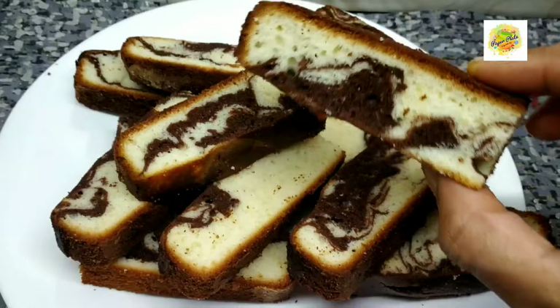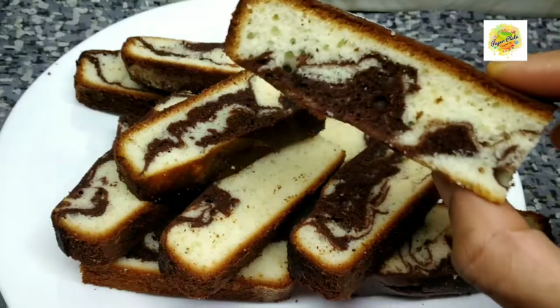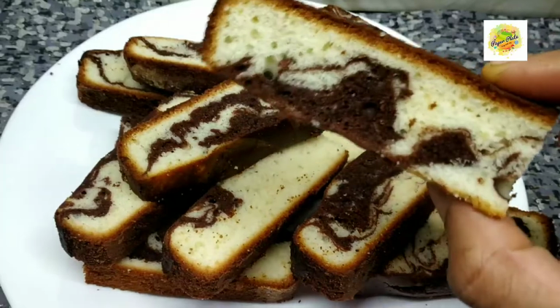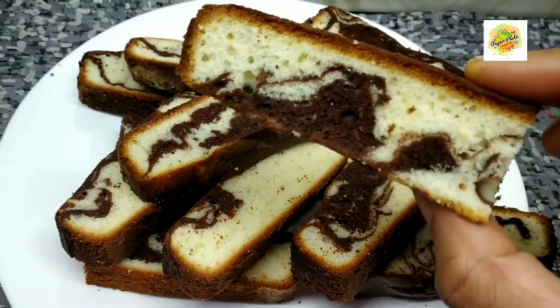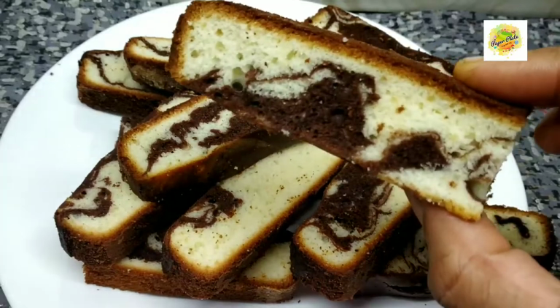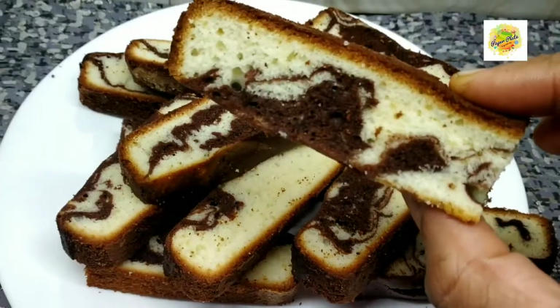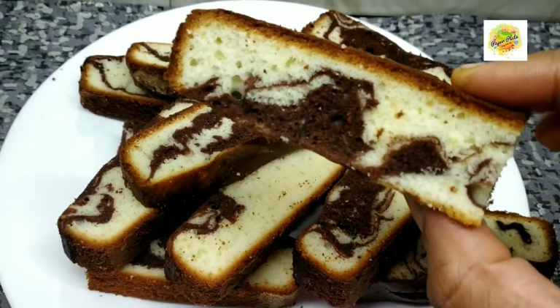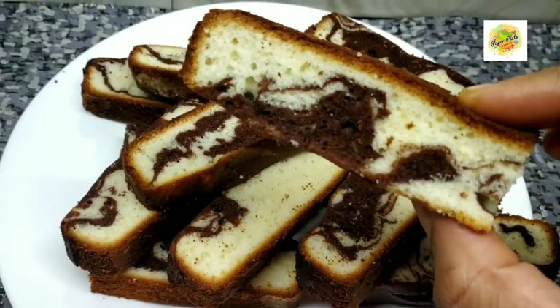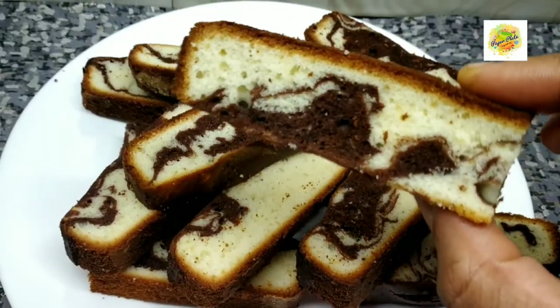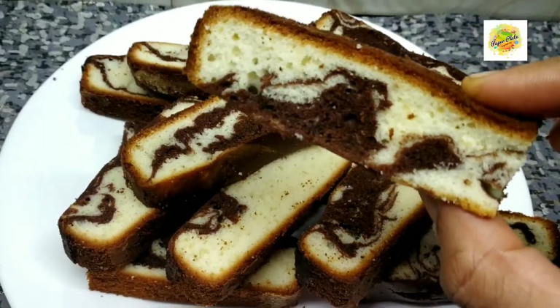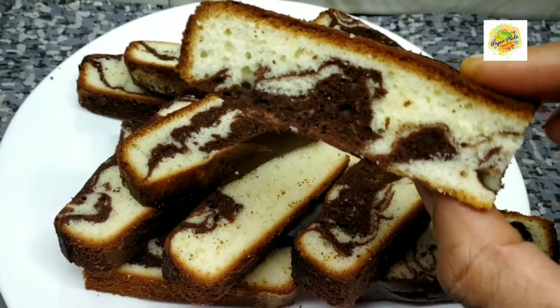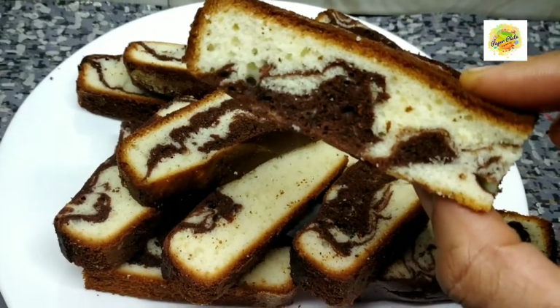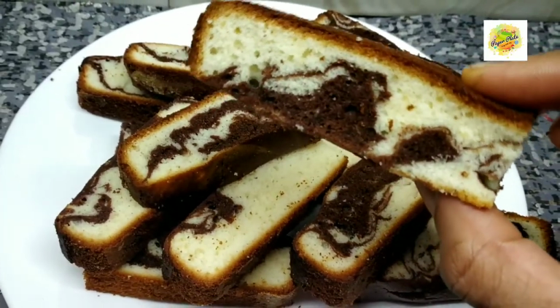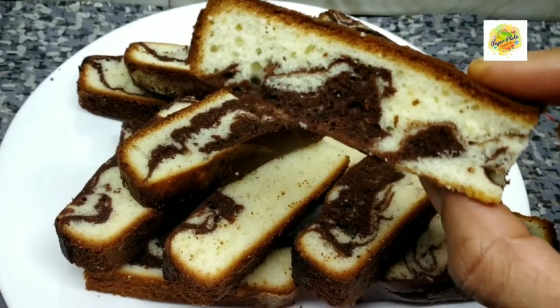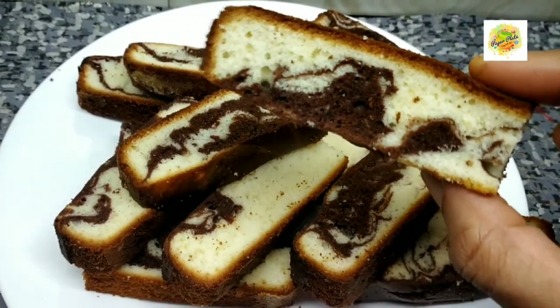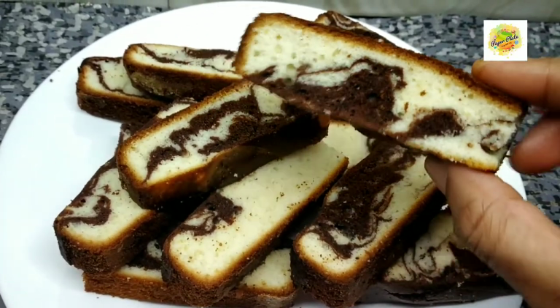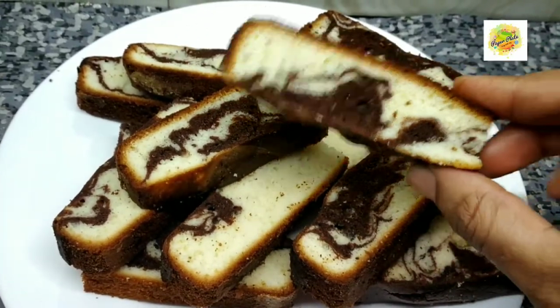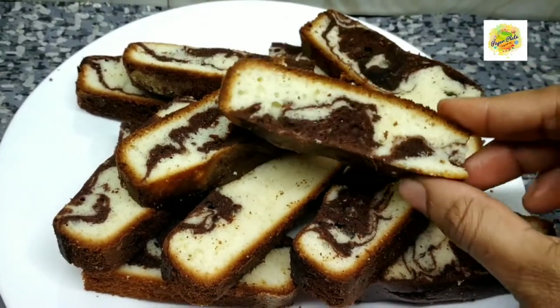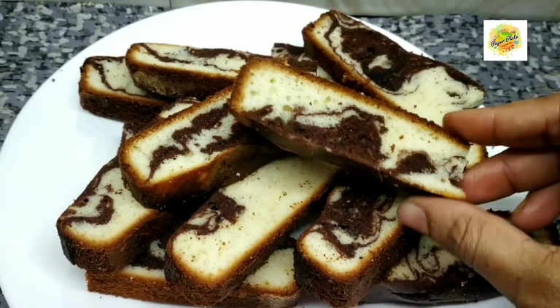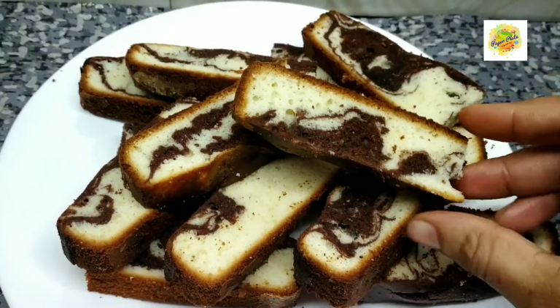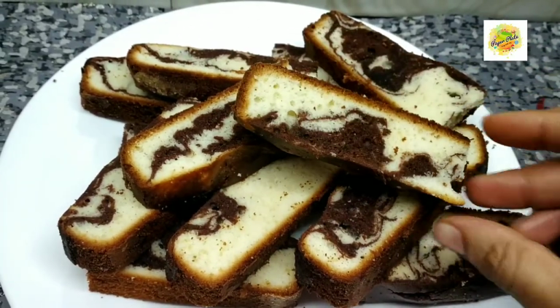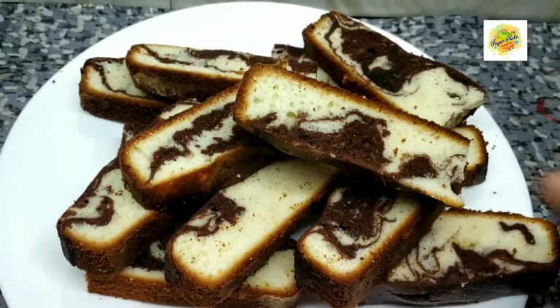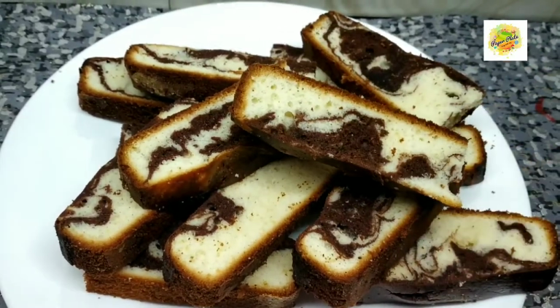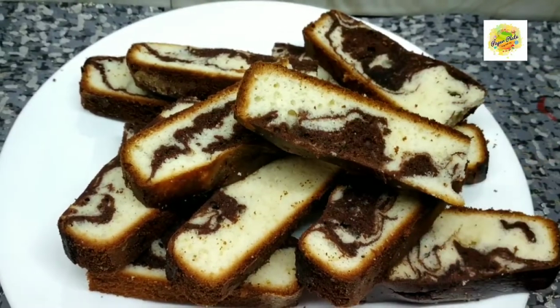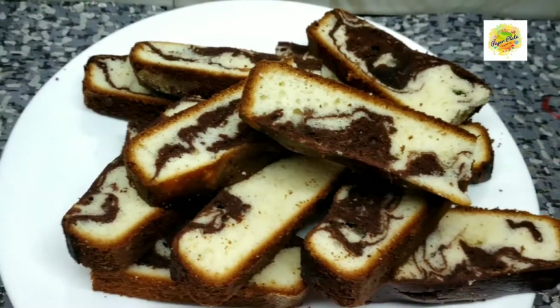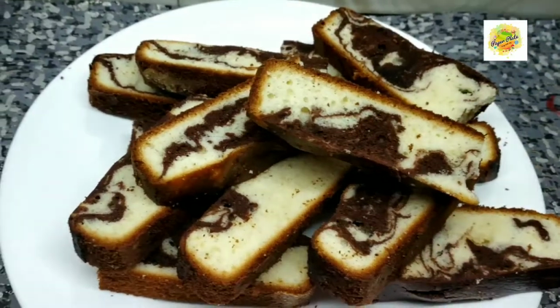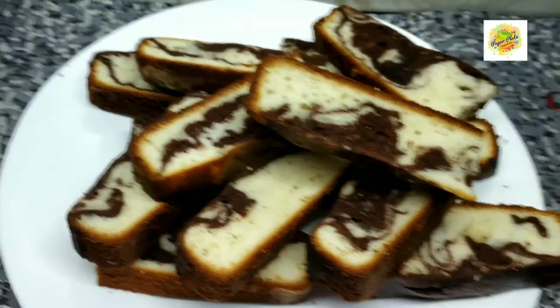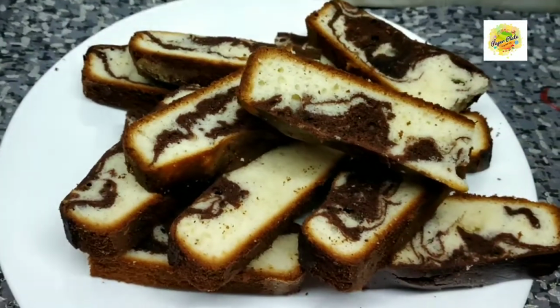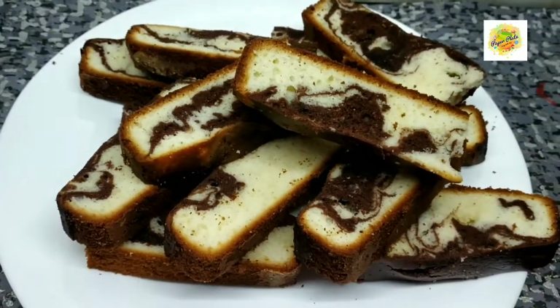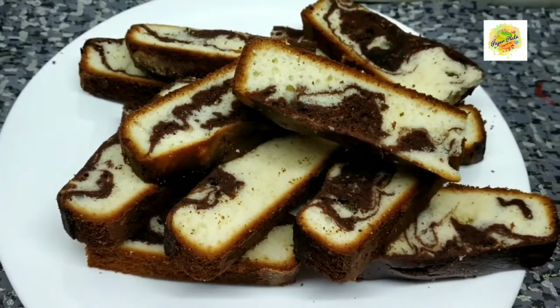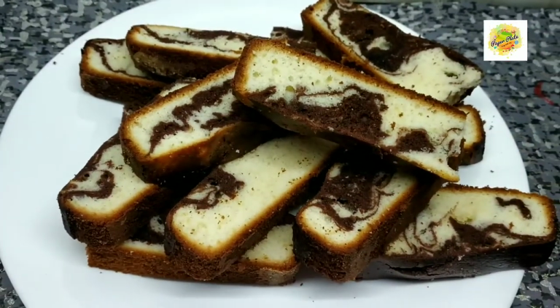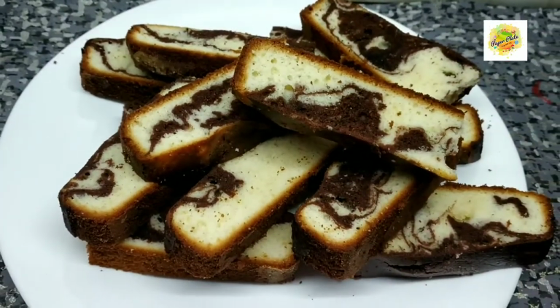Hi, hello, welcome back. I am going to make a recipe for perfect marble cake.